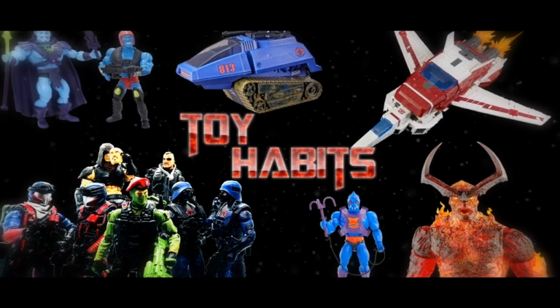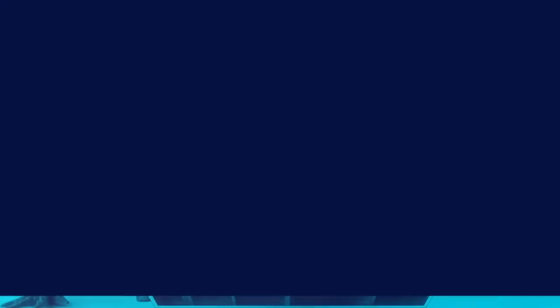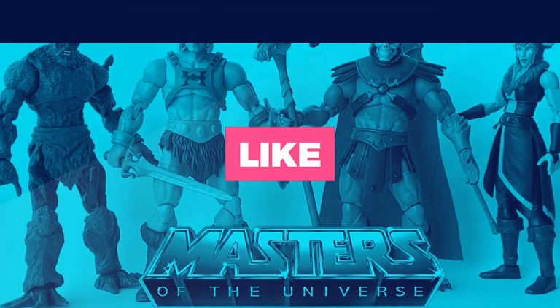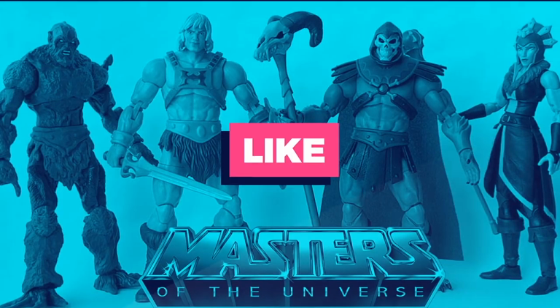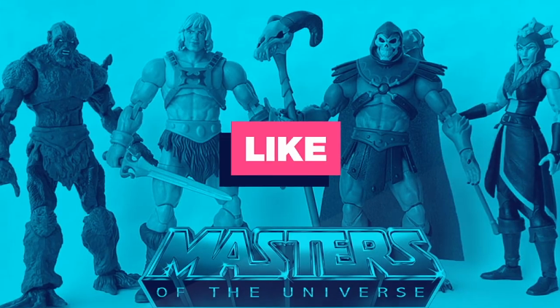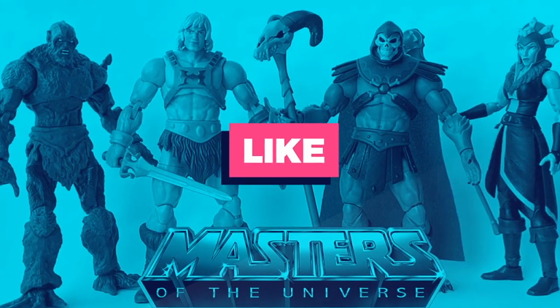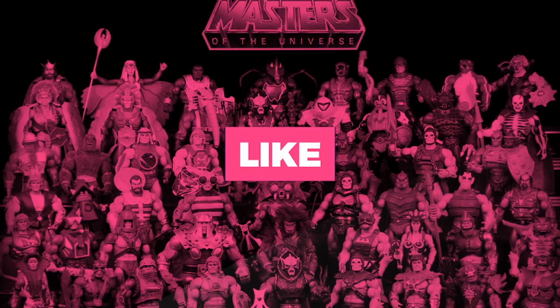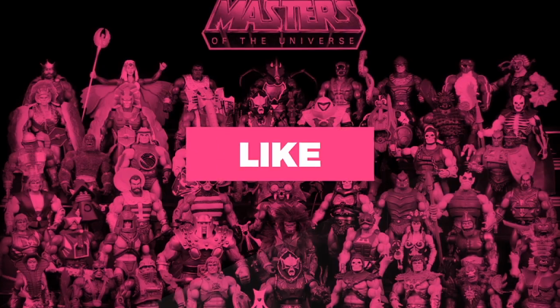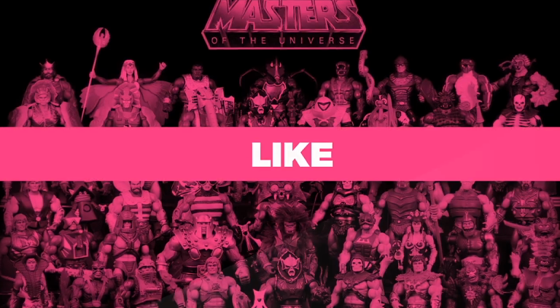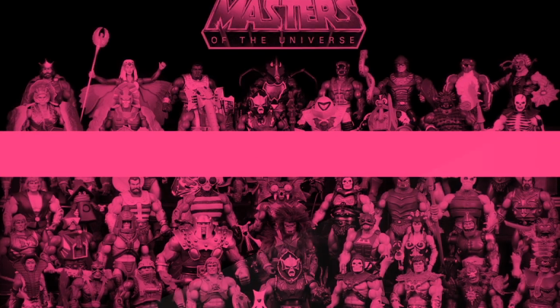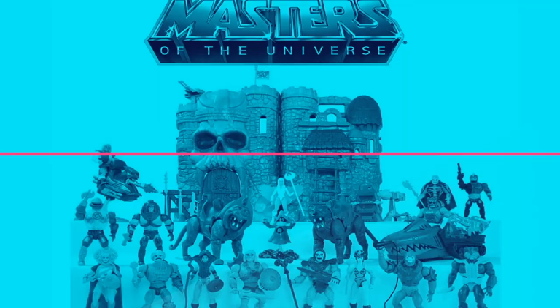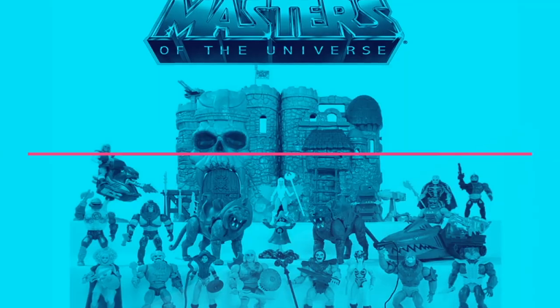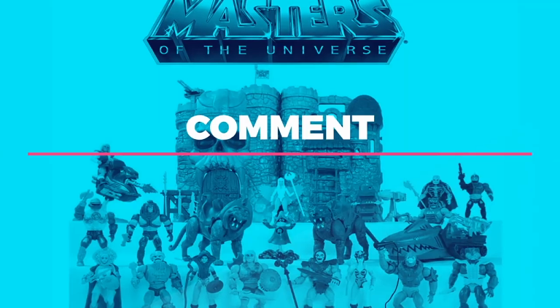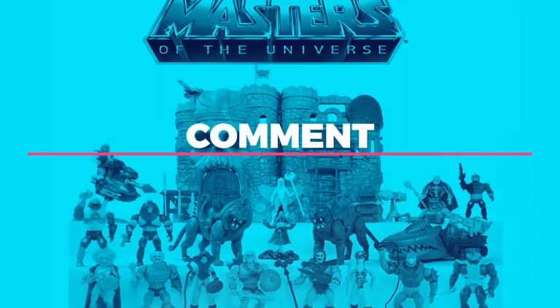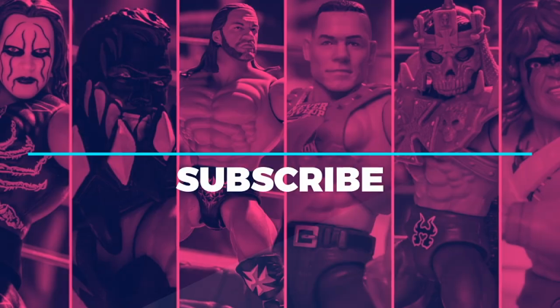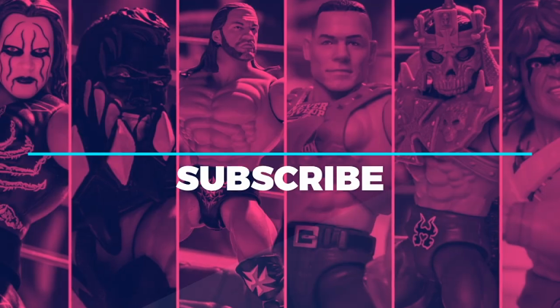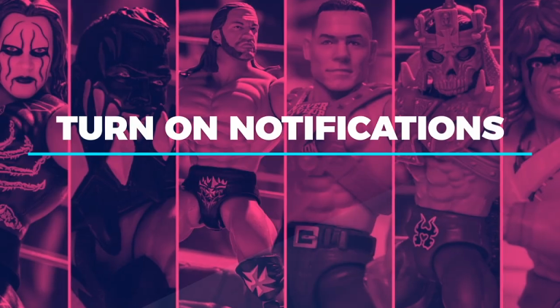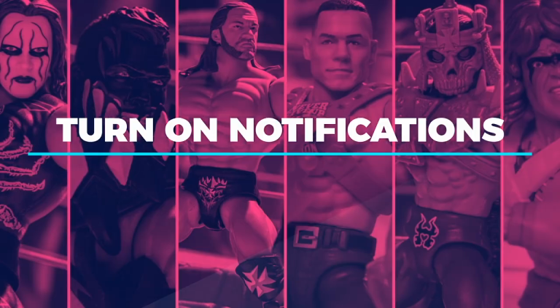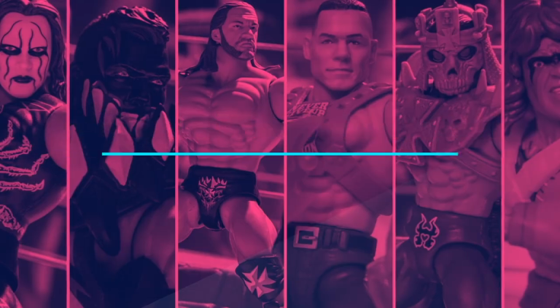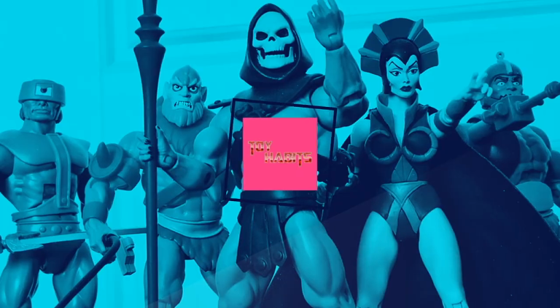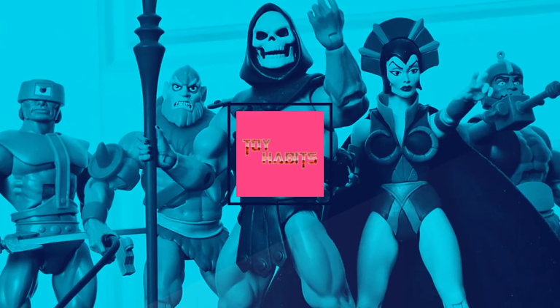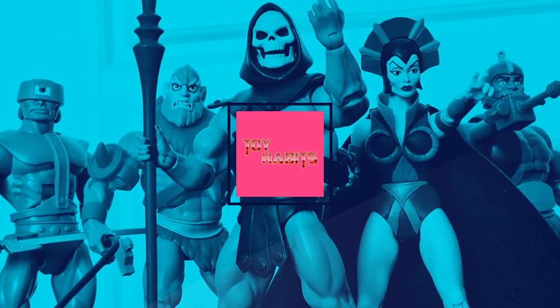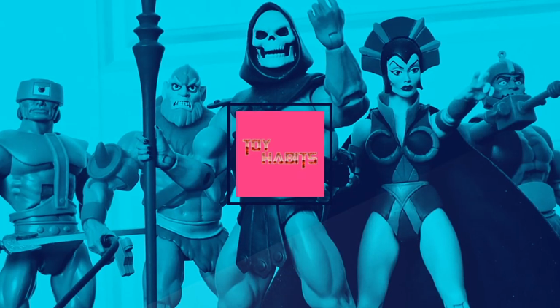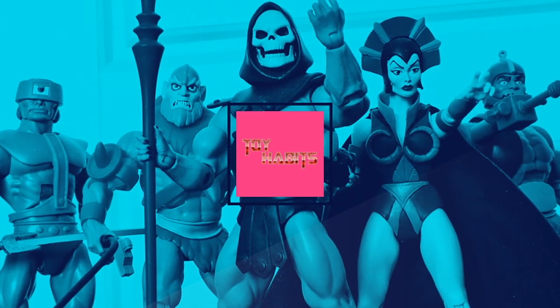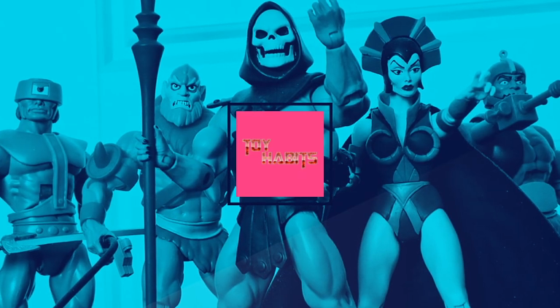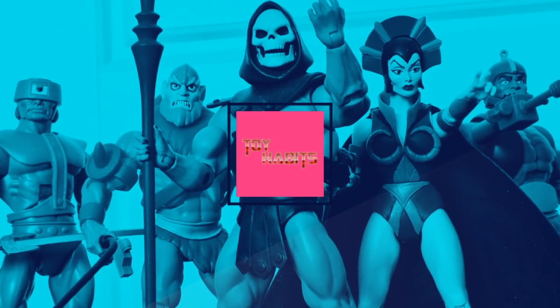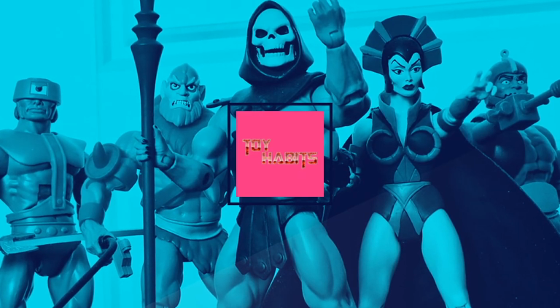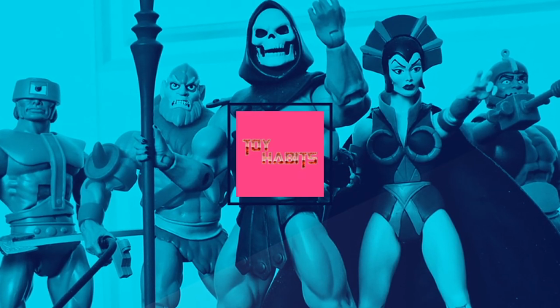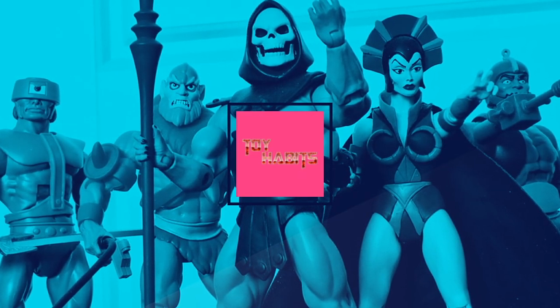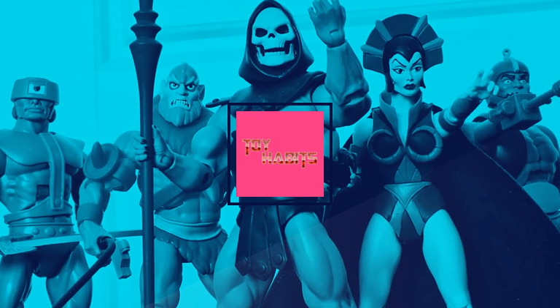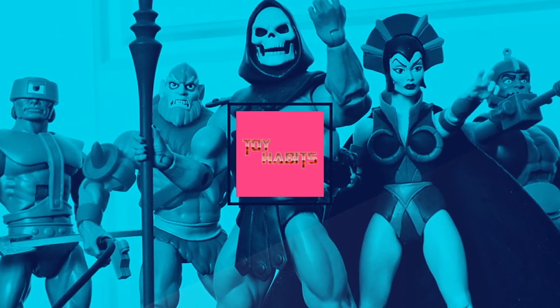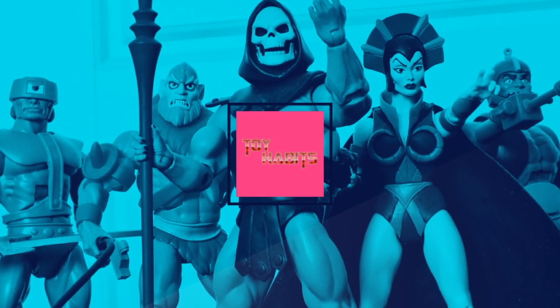And before we get into the review, be sure to give it a like and subscribe to the channel so you can be alerted to the latest reviews, news, and episodes when they drop.